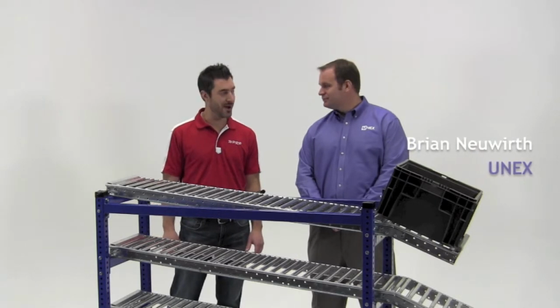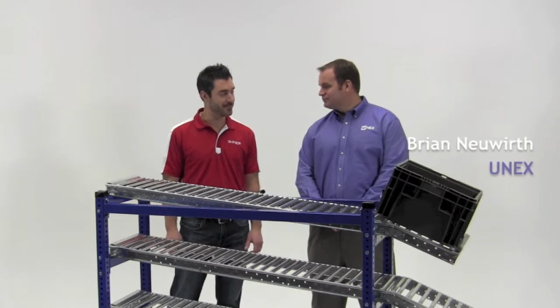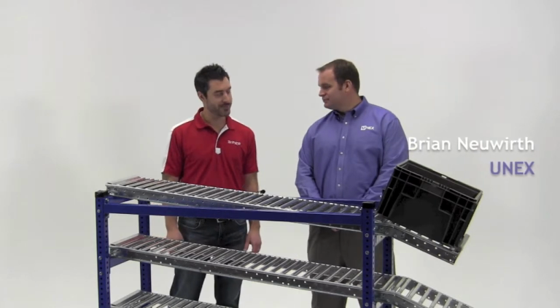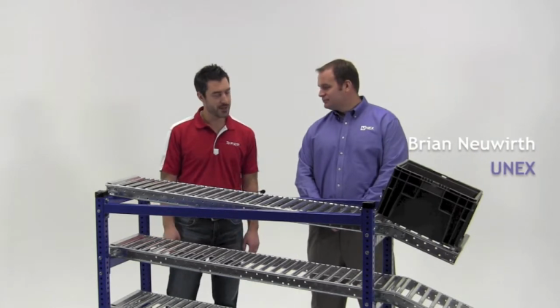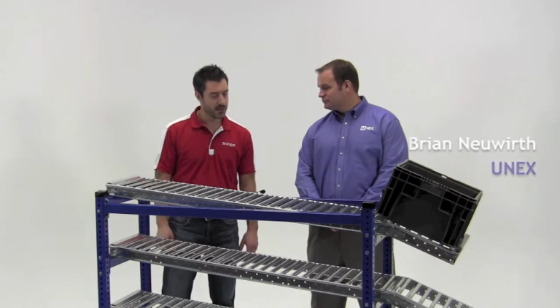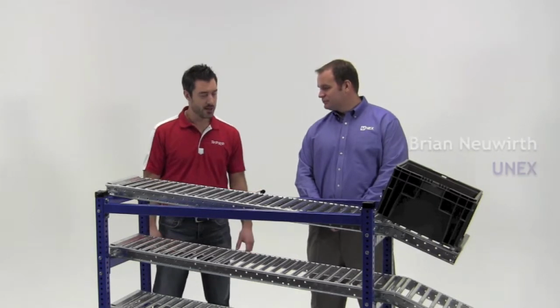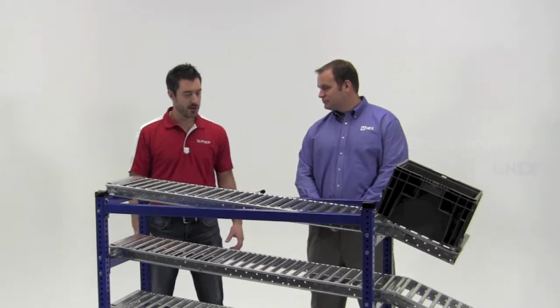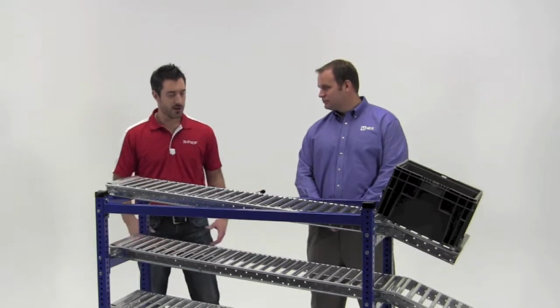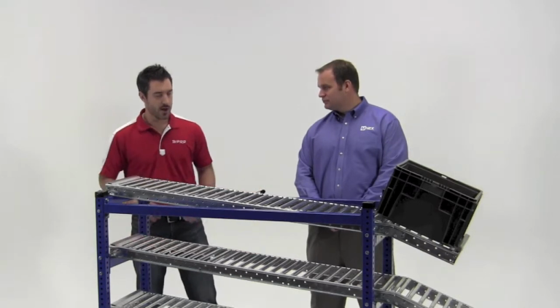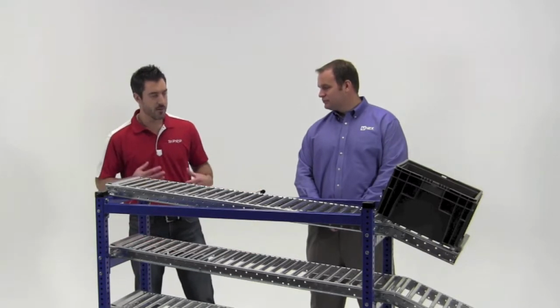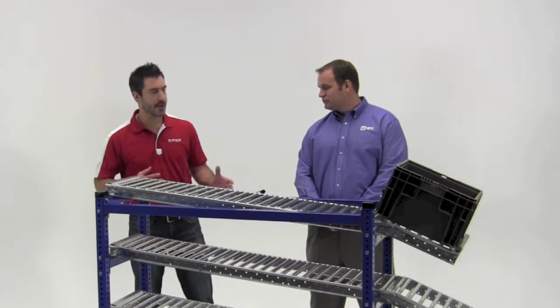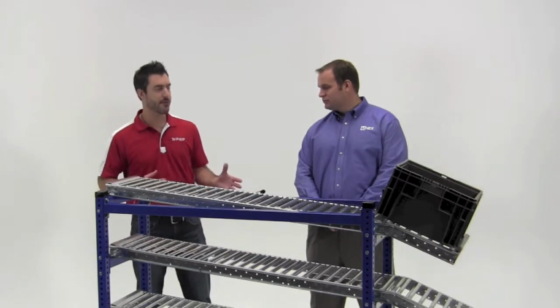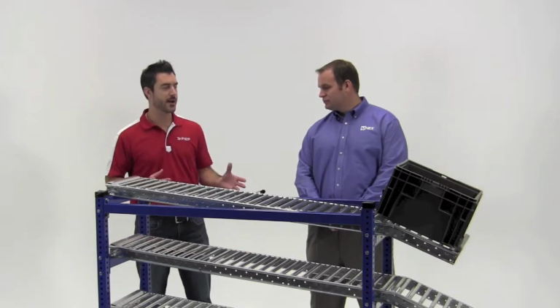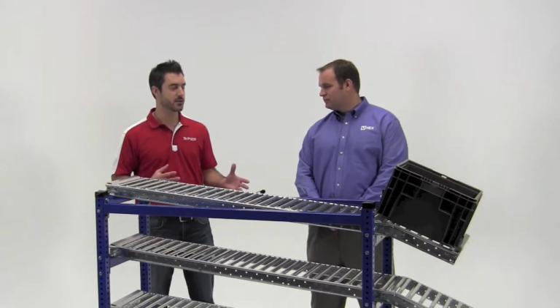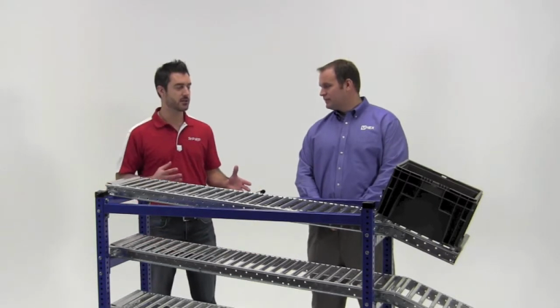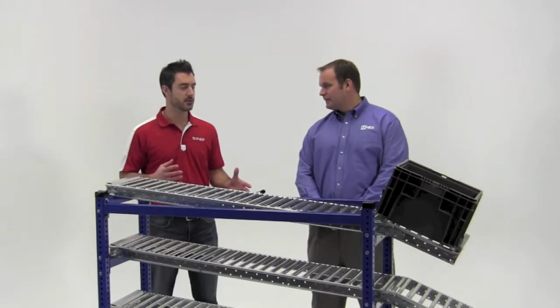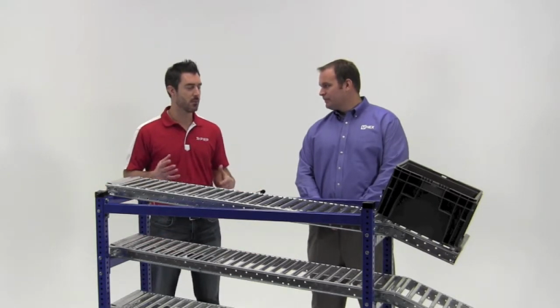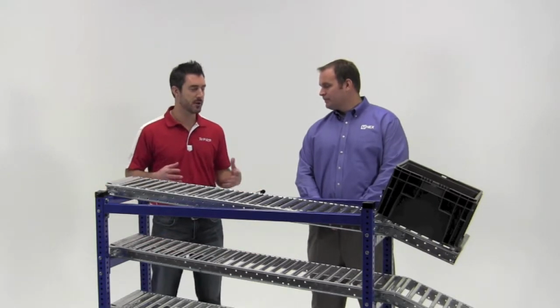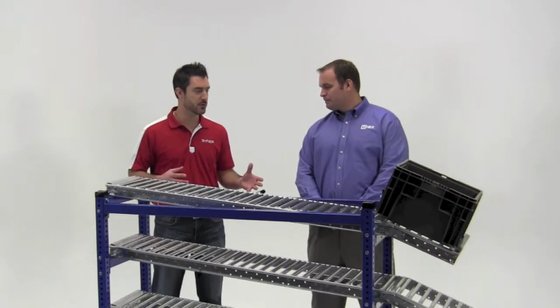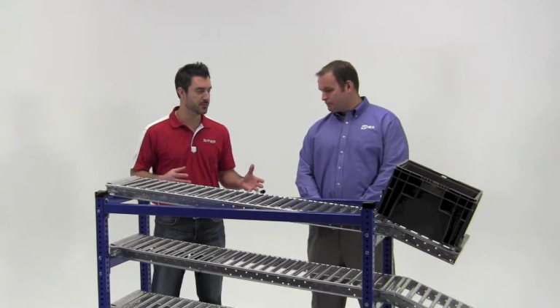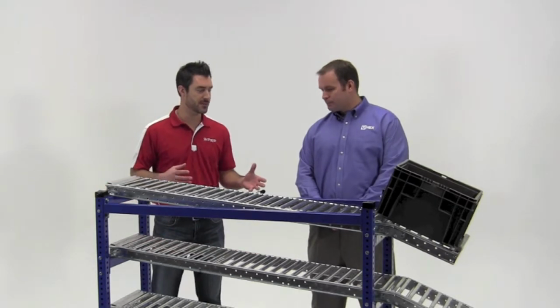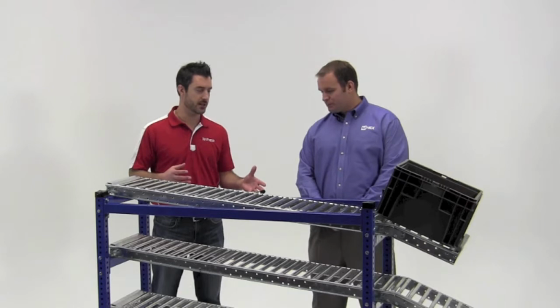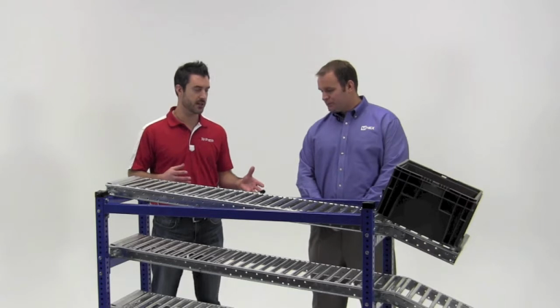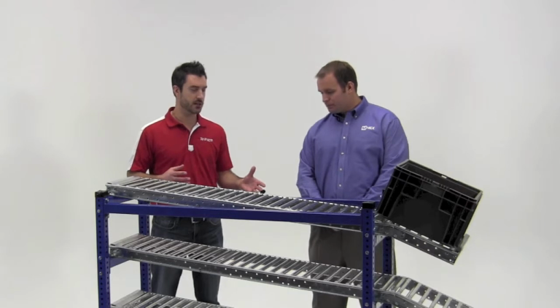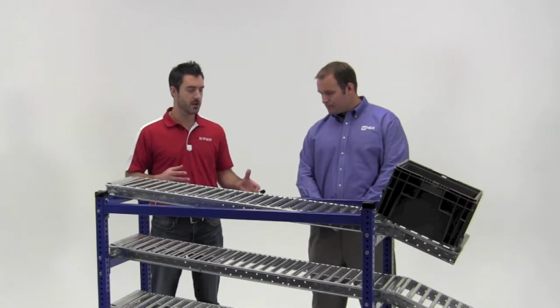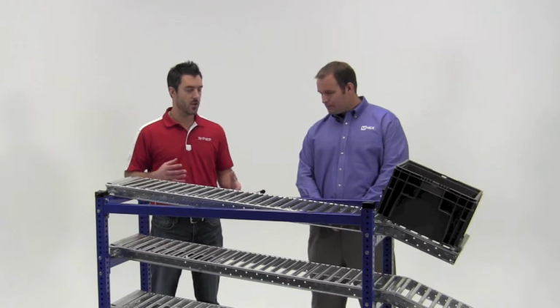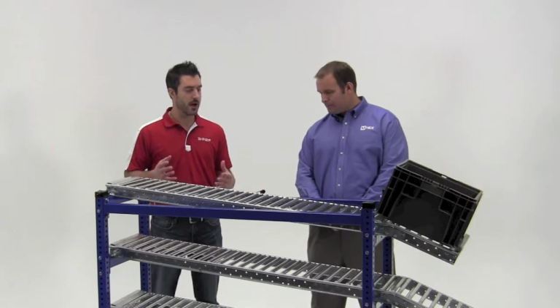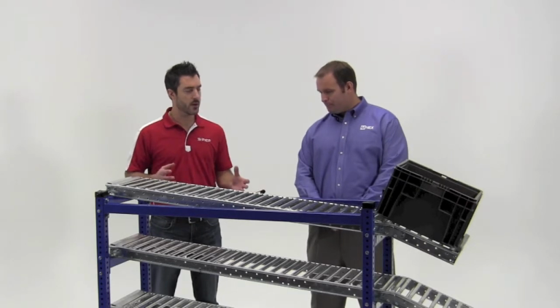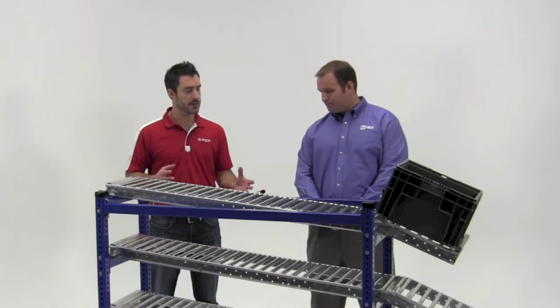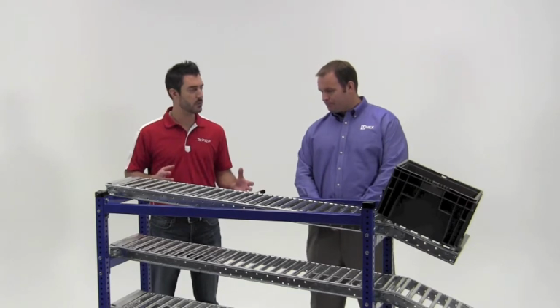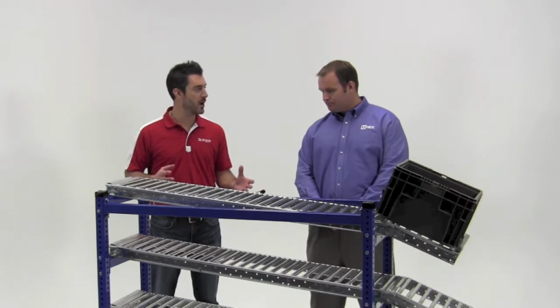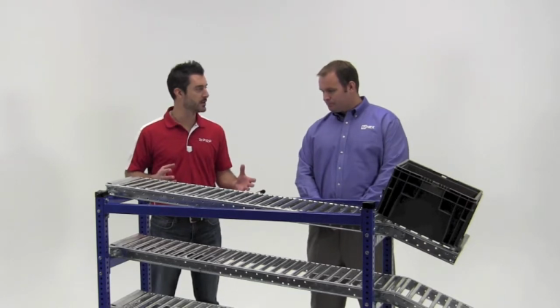Brian, I'm a manufacturer opening up a new facility. Why do I need this product?